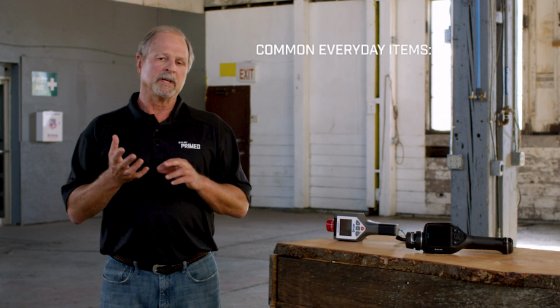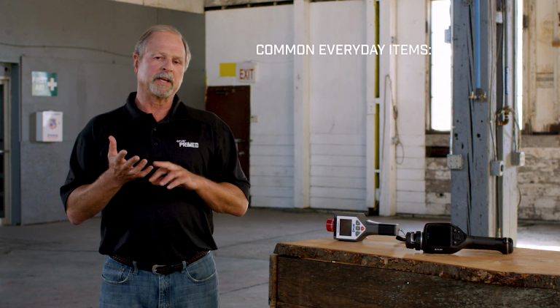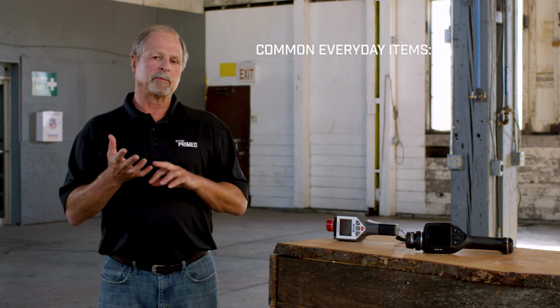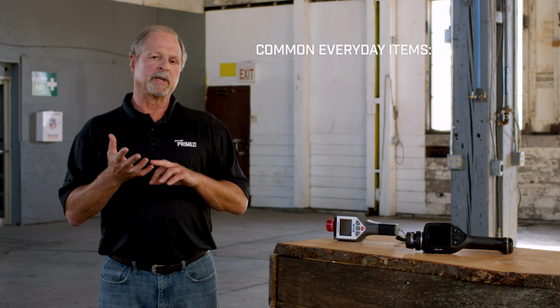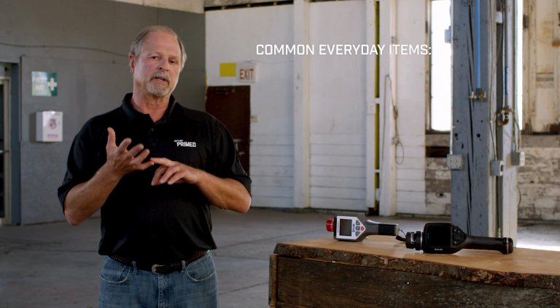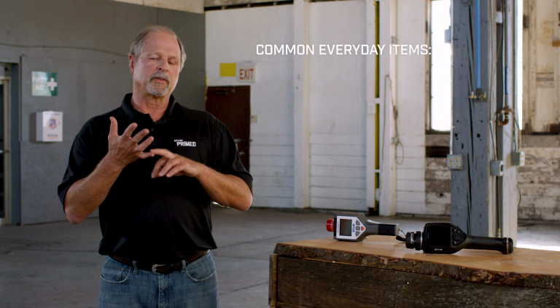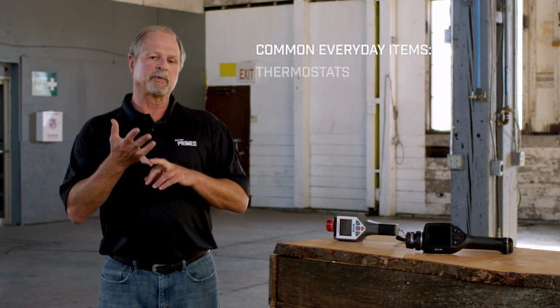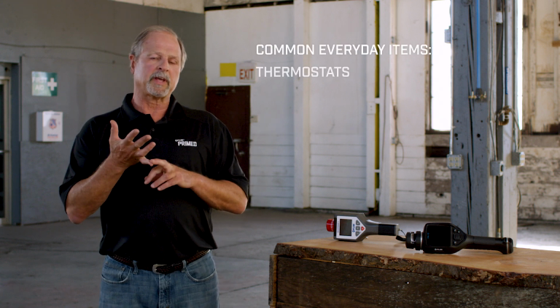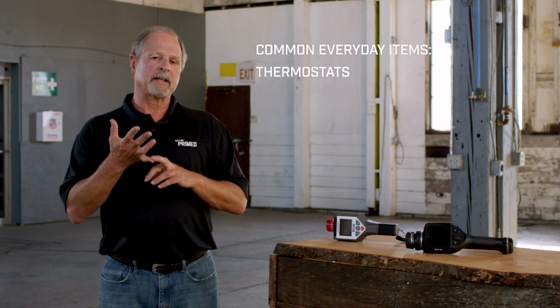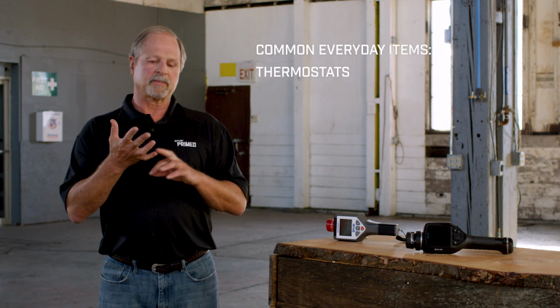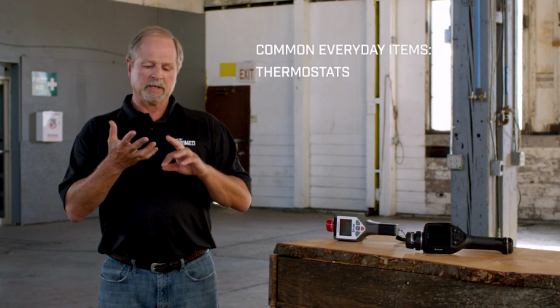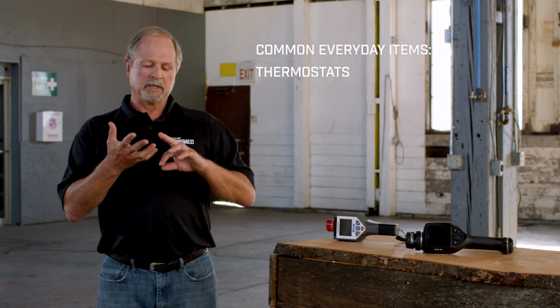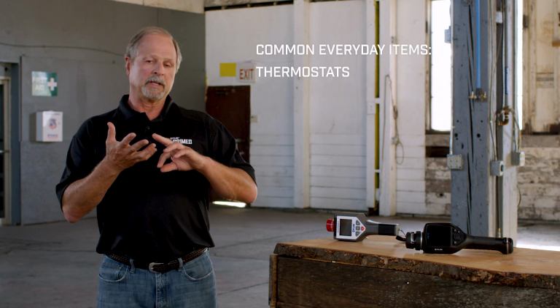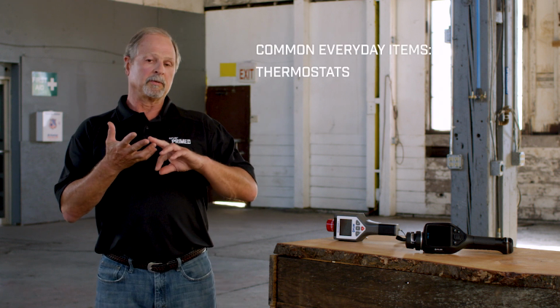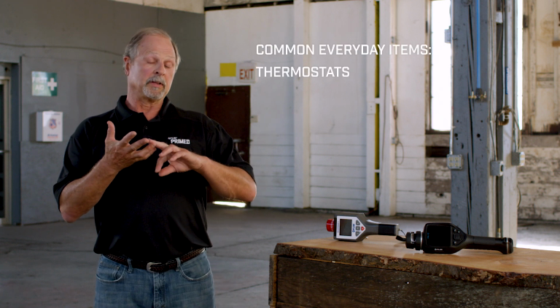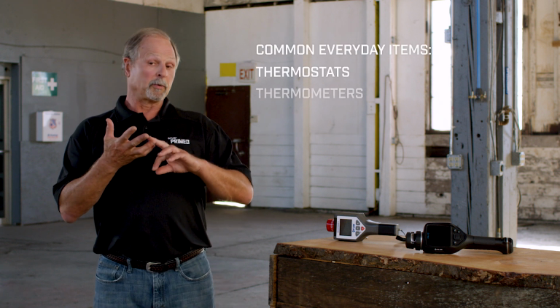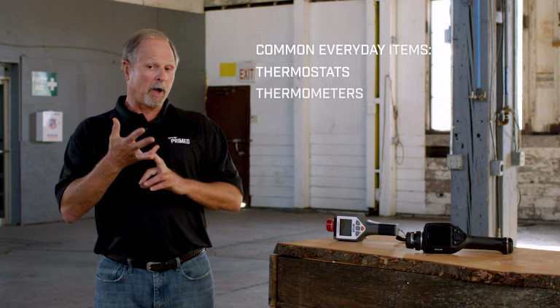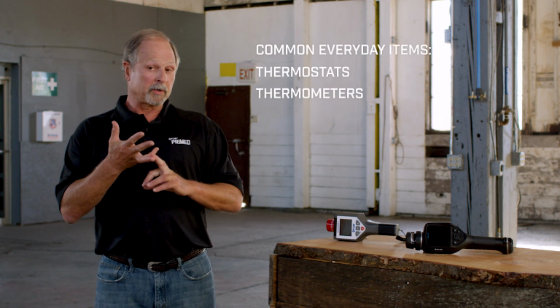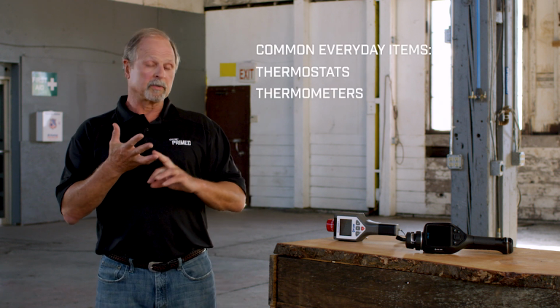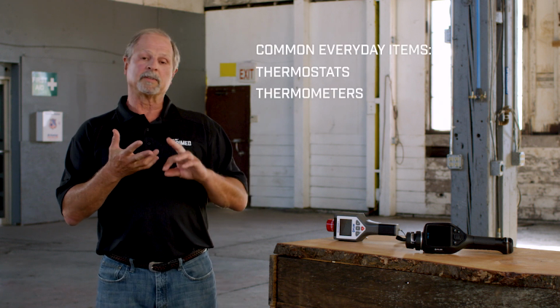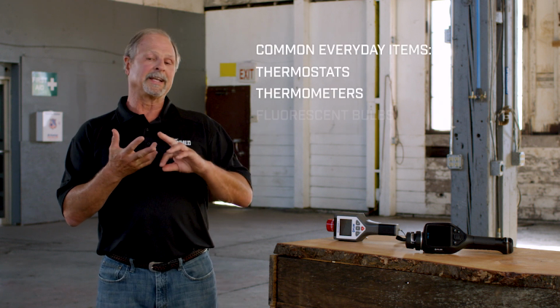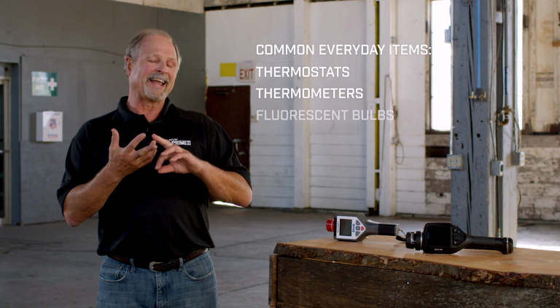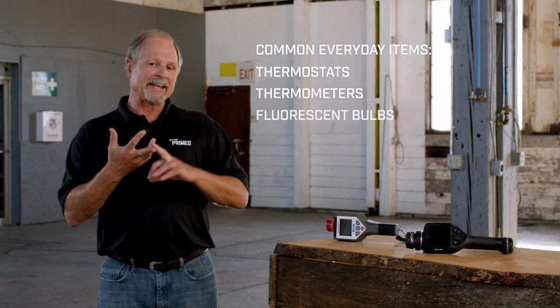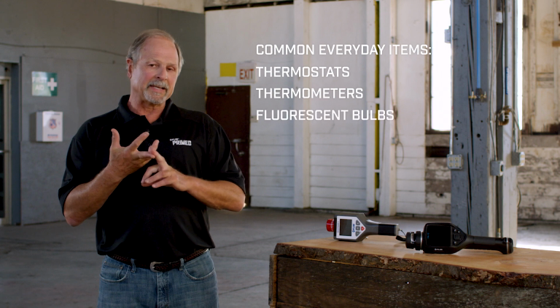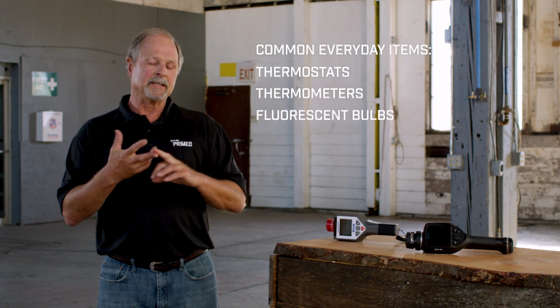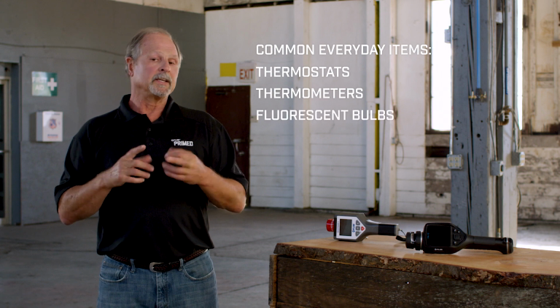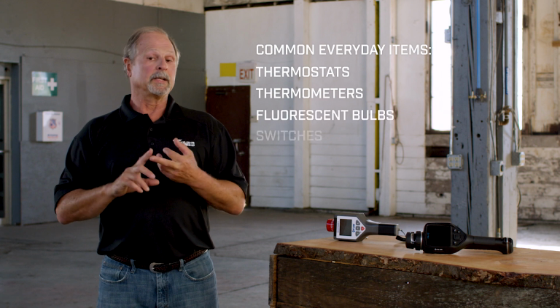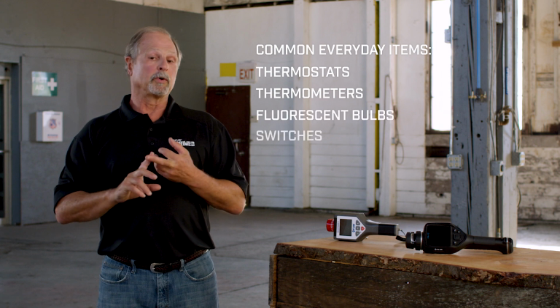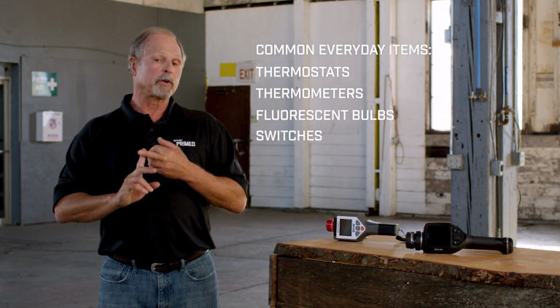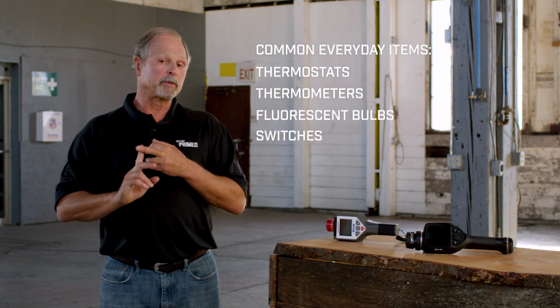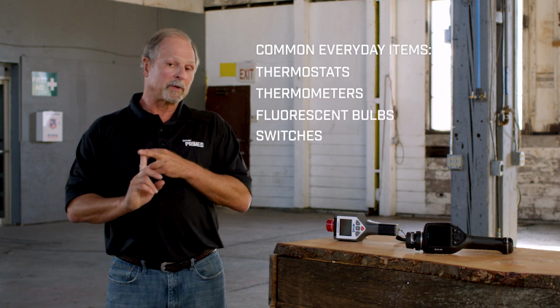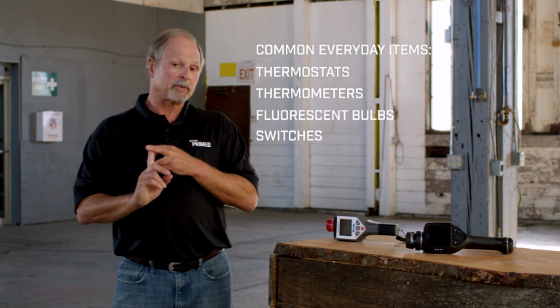It can be in thermostats, in thermometers, in lighting, in mercury switches.